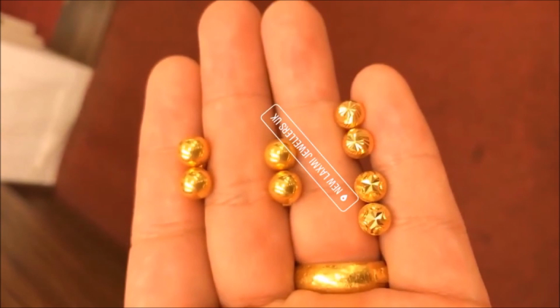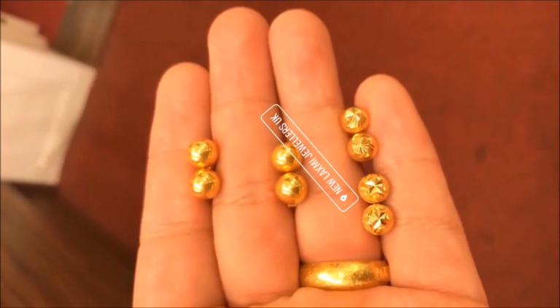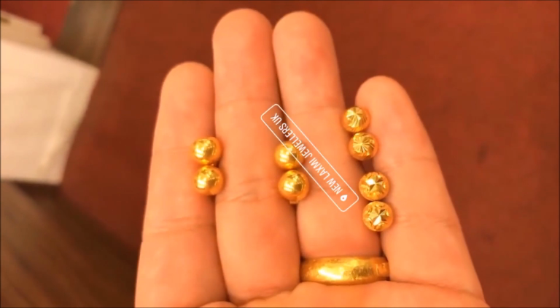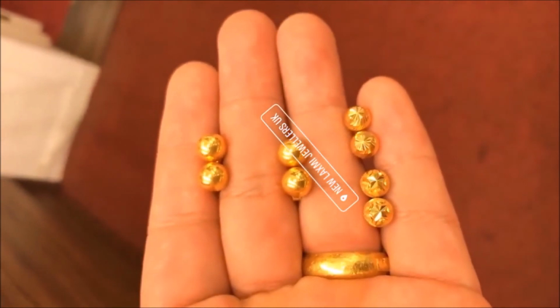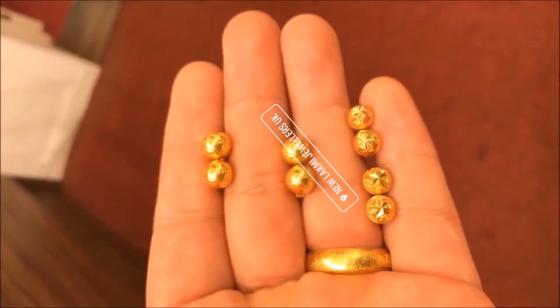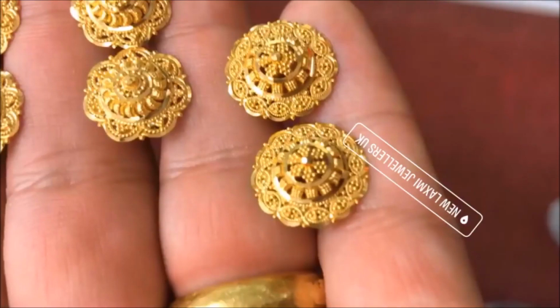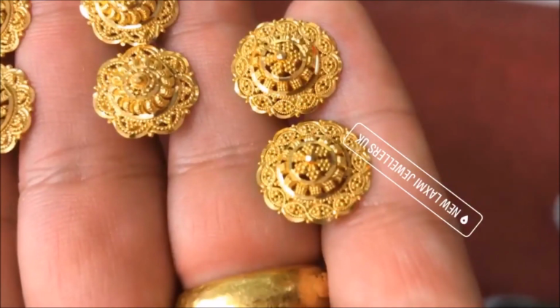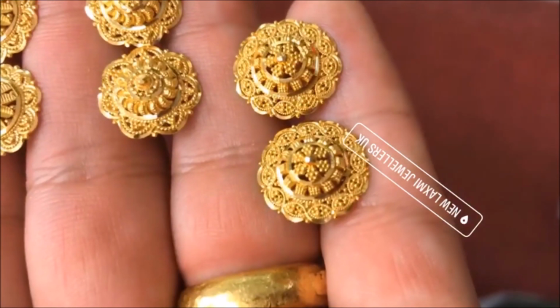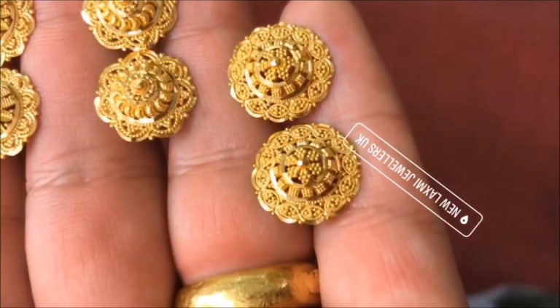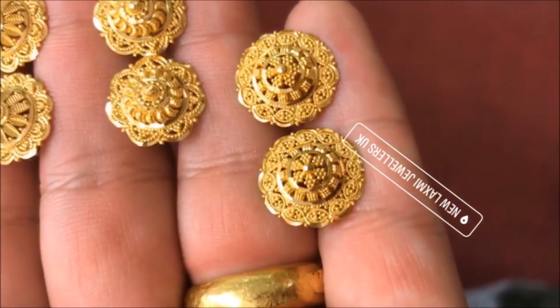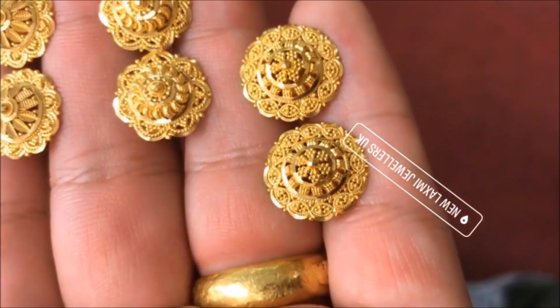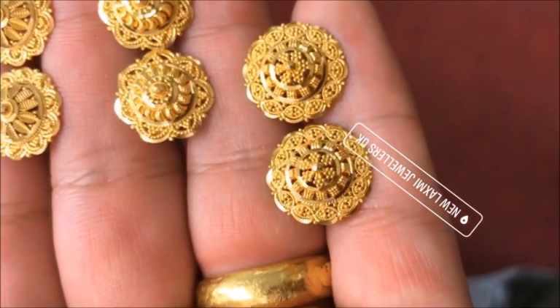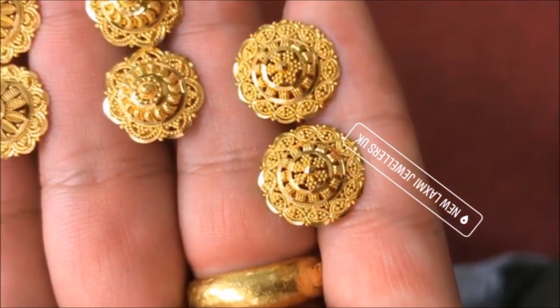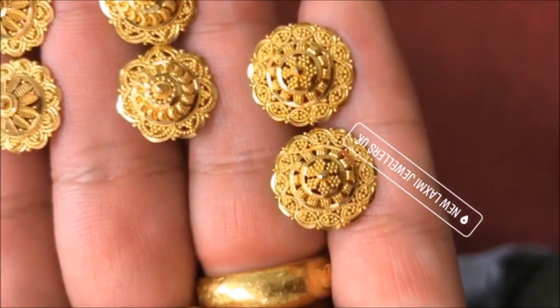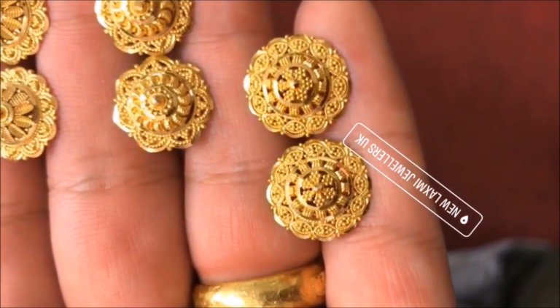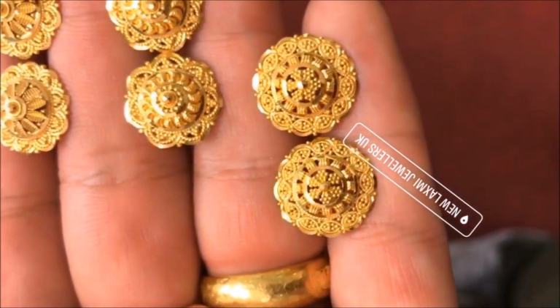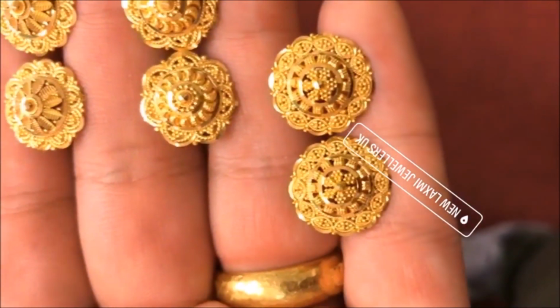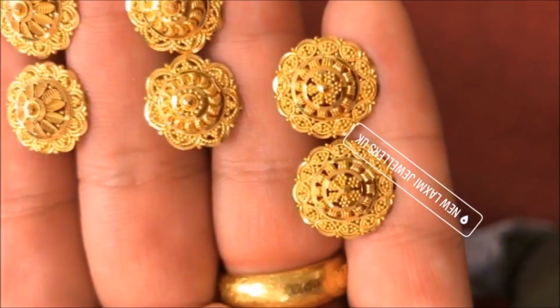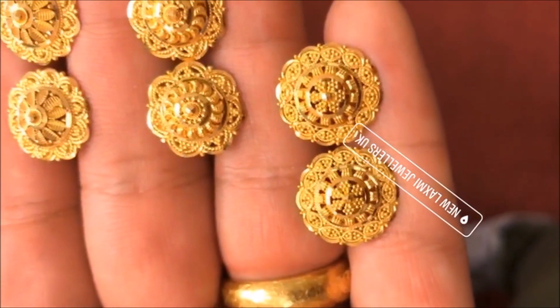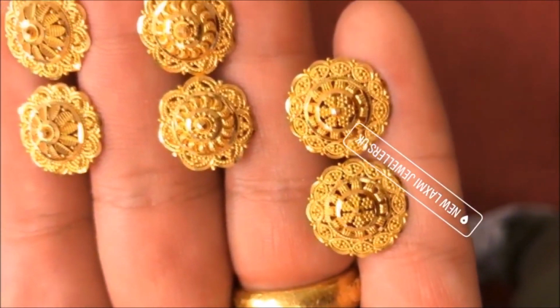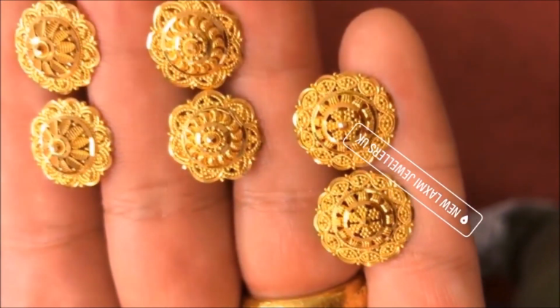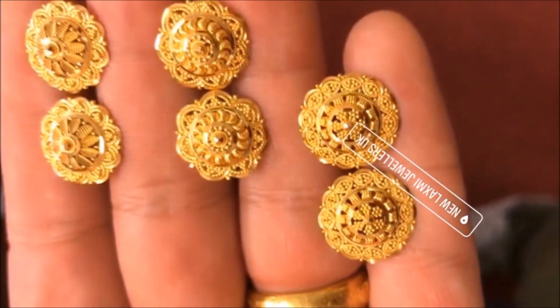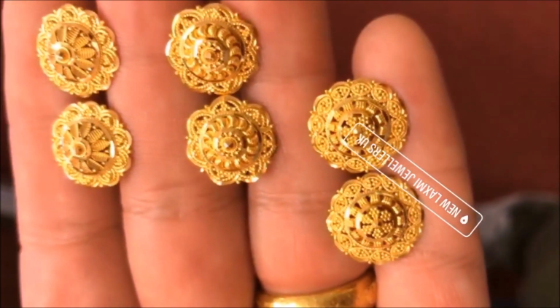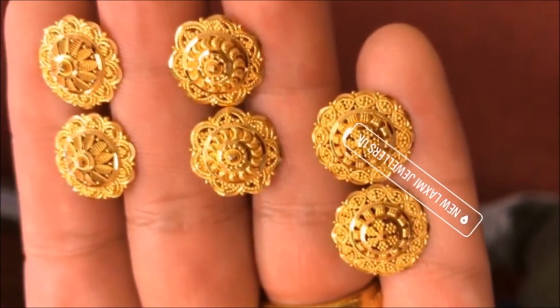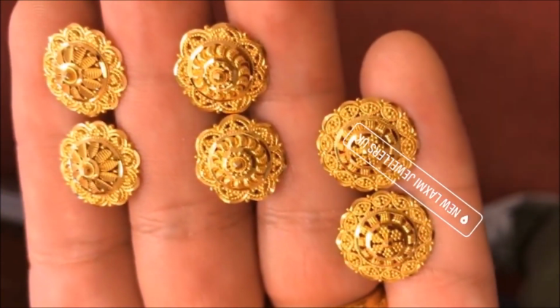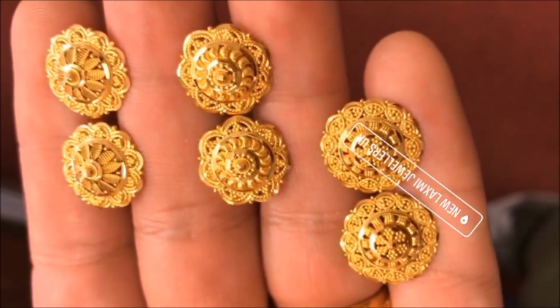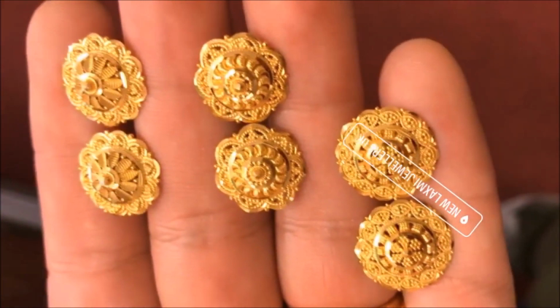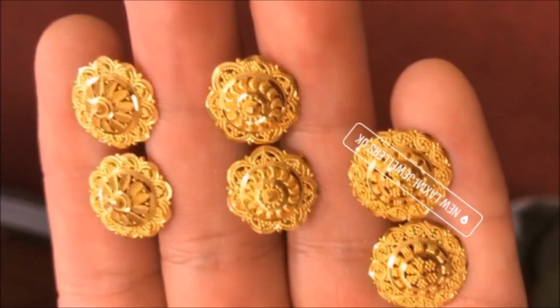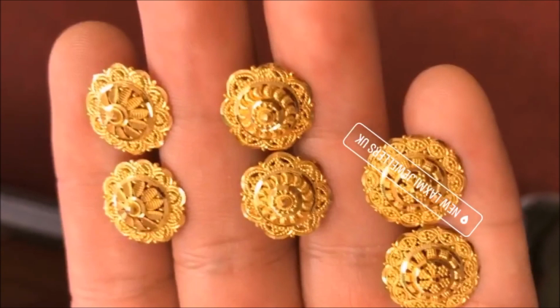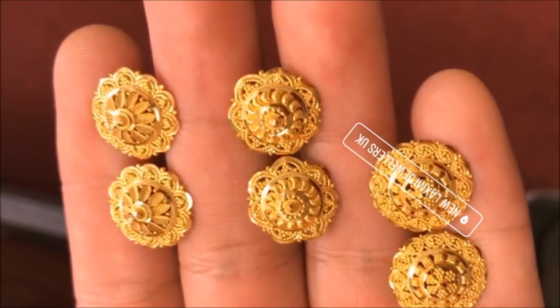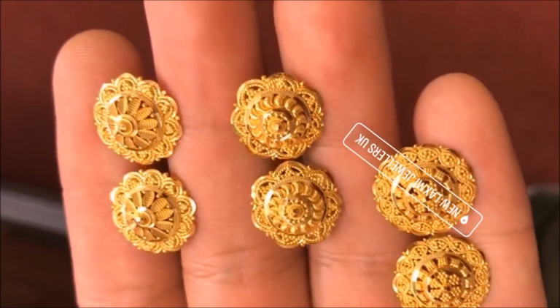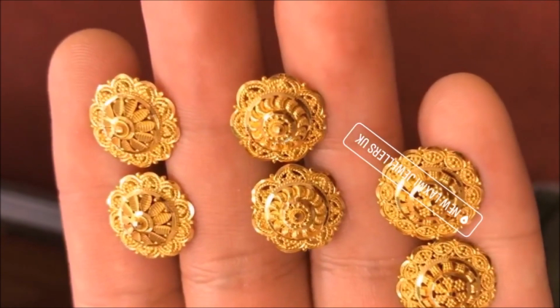All these earrings are creative and show neatness and precision in crafting.